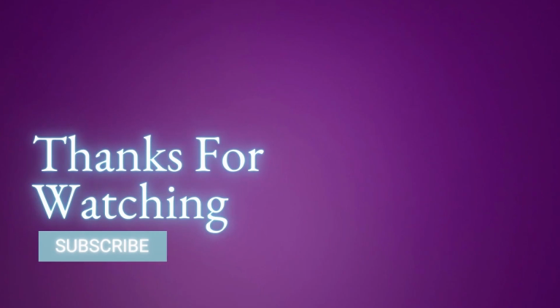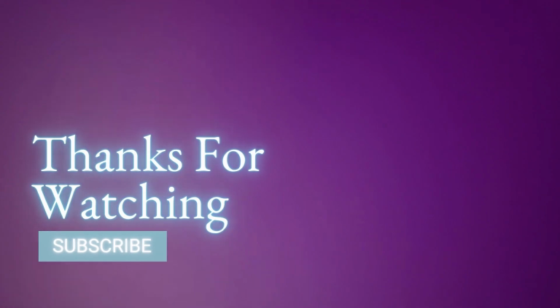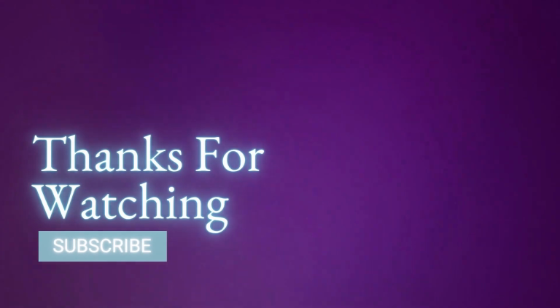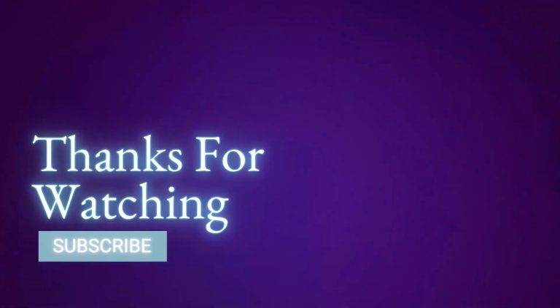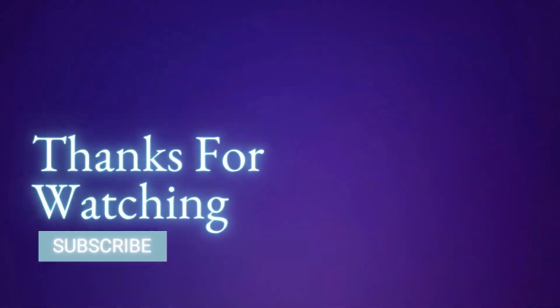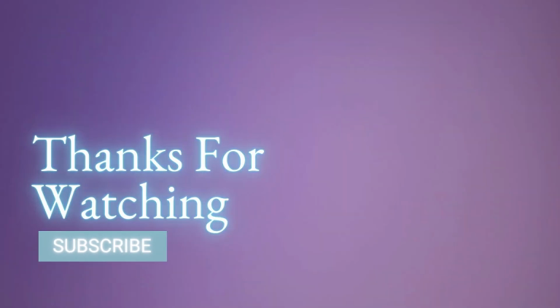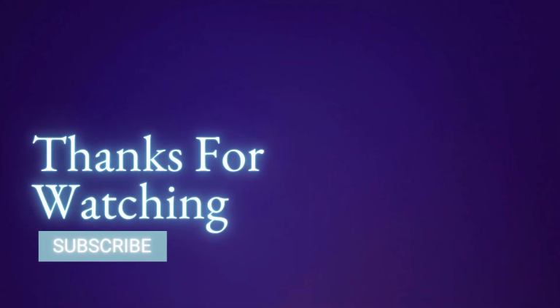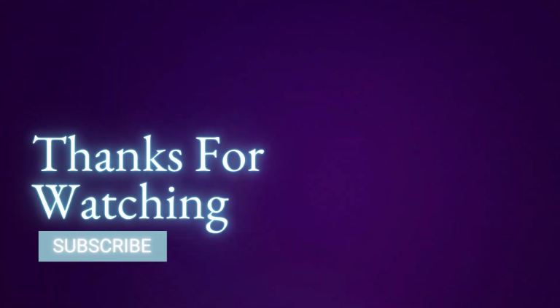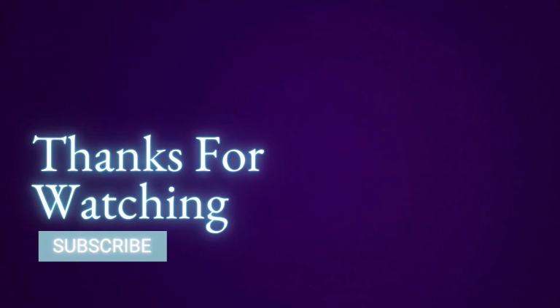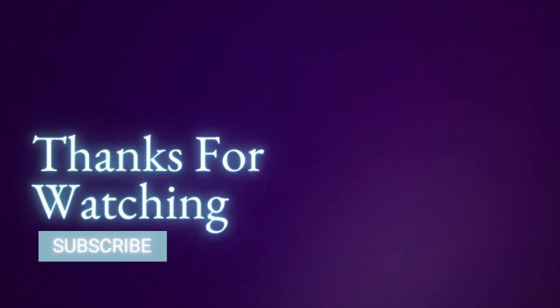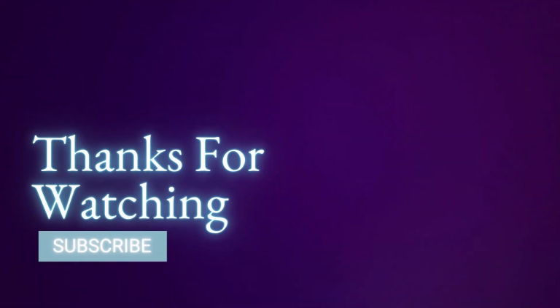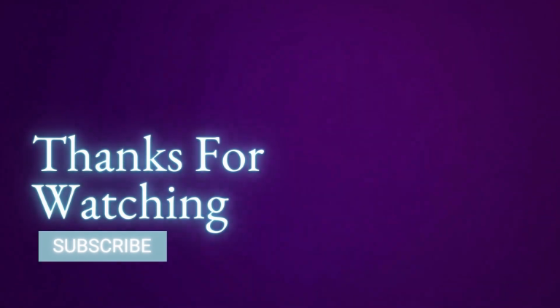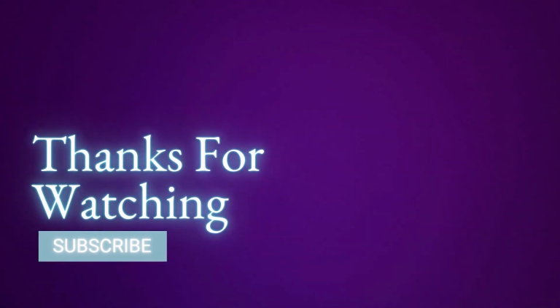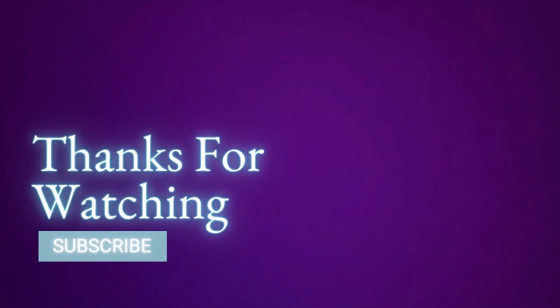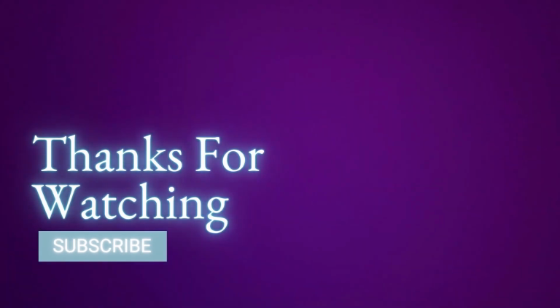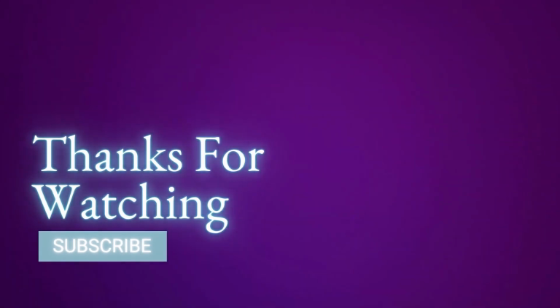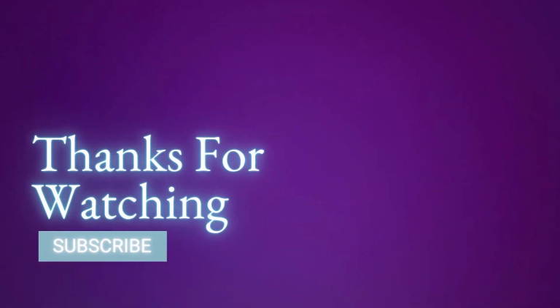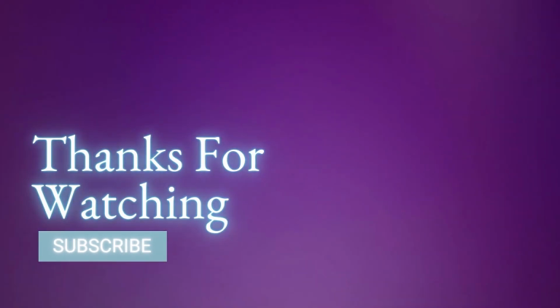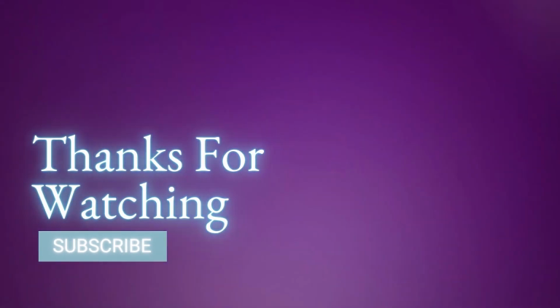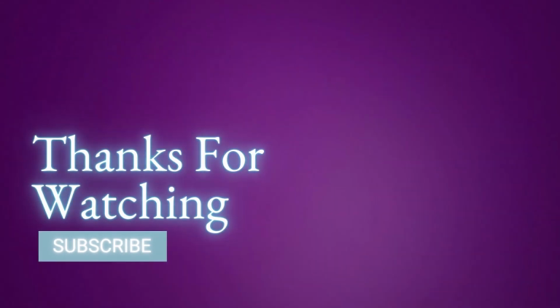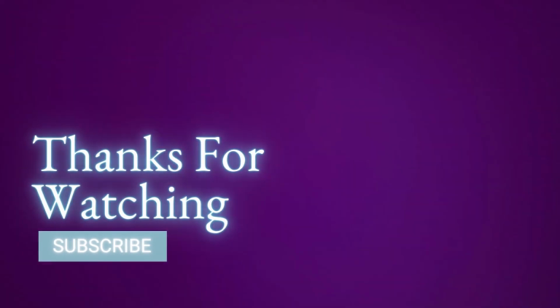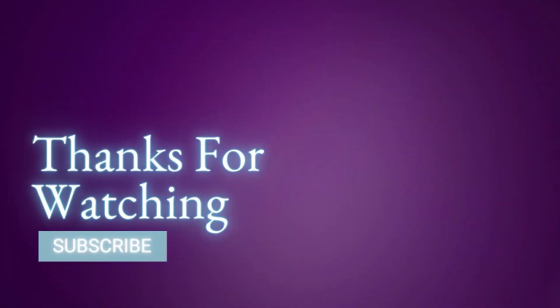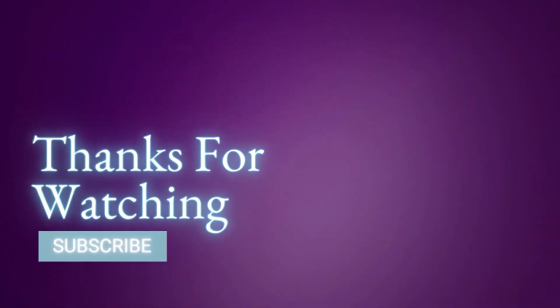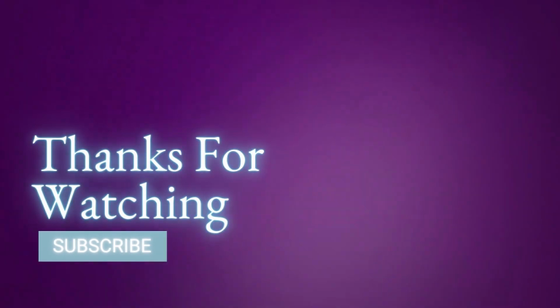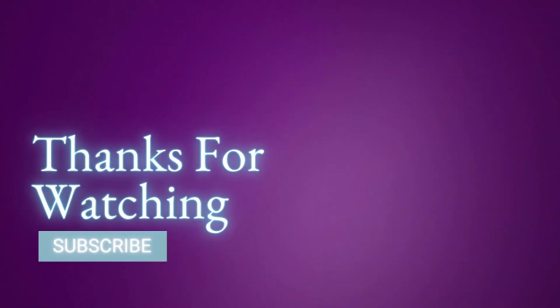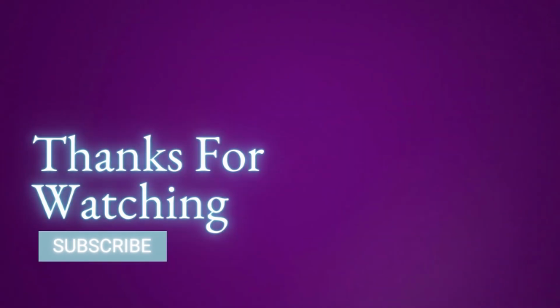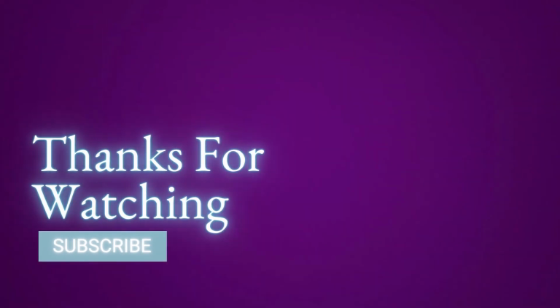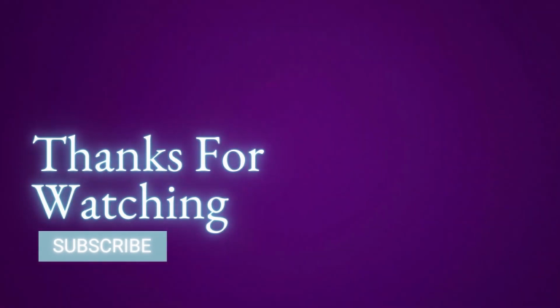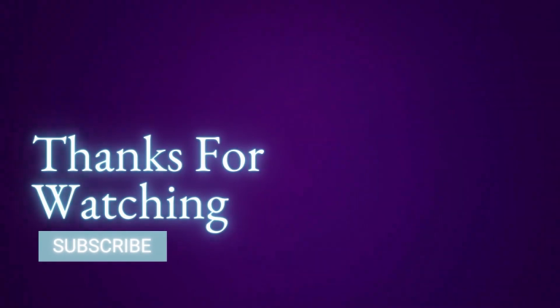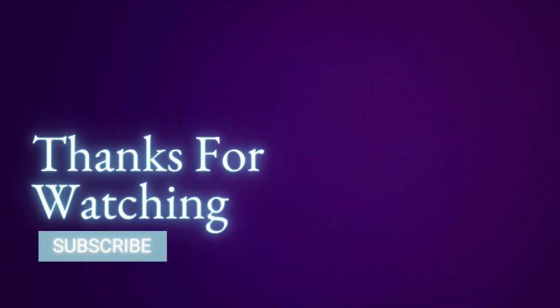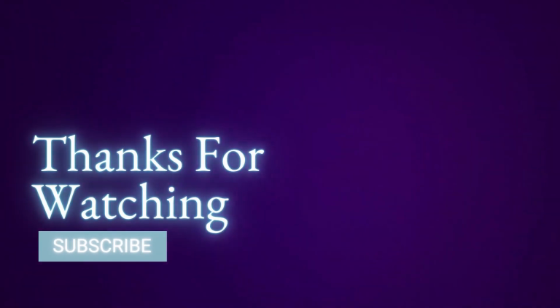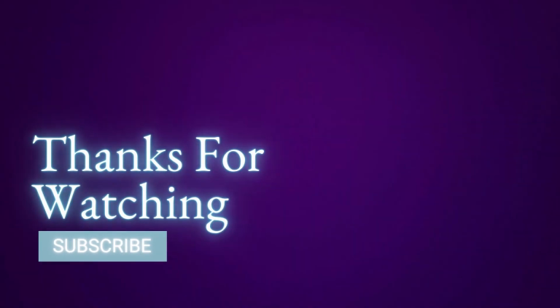Thanks for watching. Please like, comment, and subscribe to receive more sewing-related content.